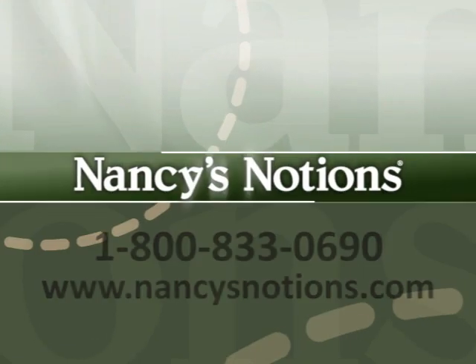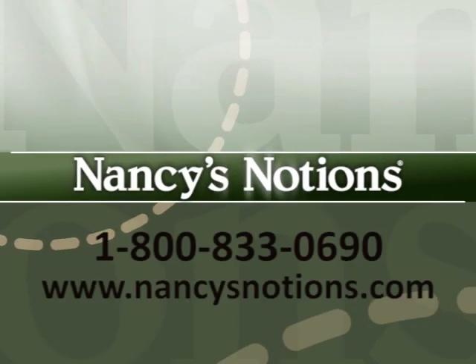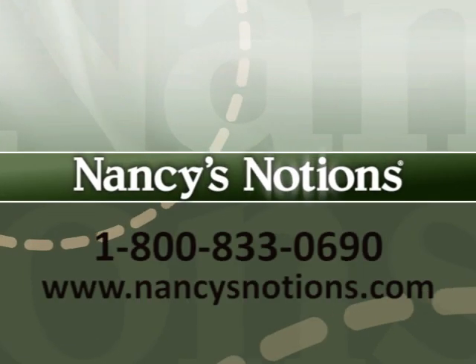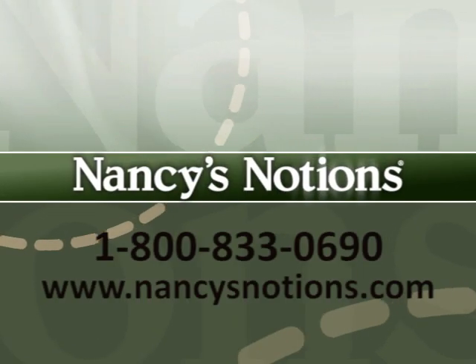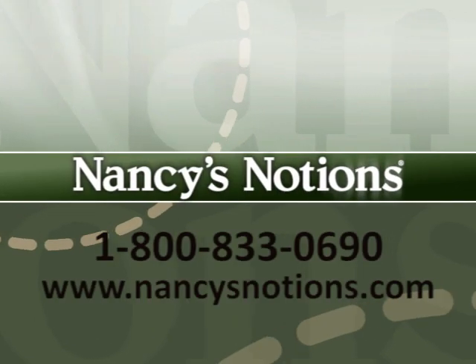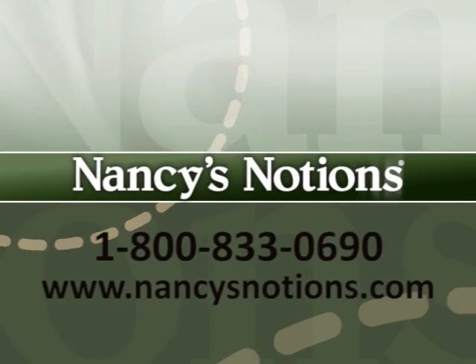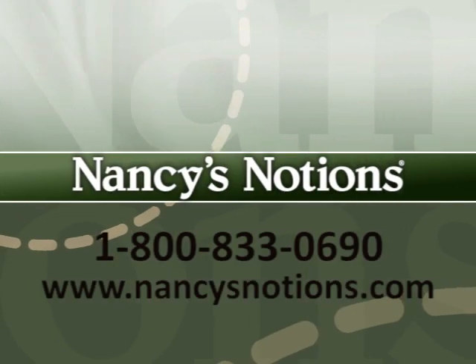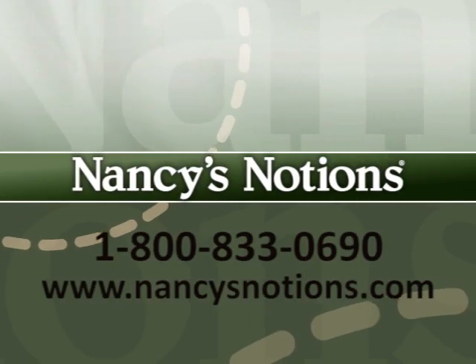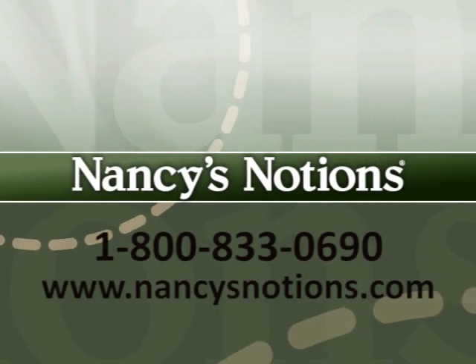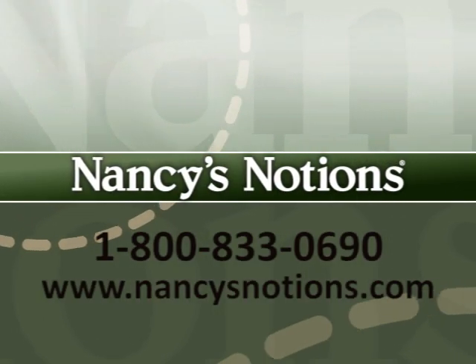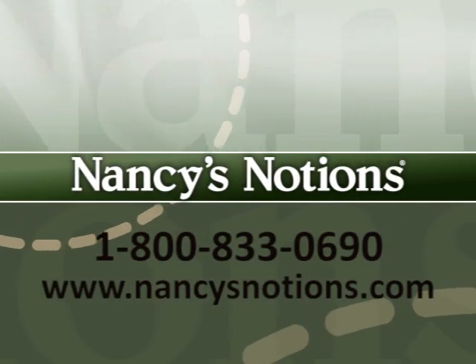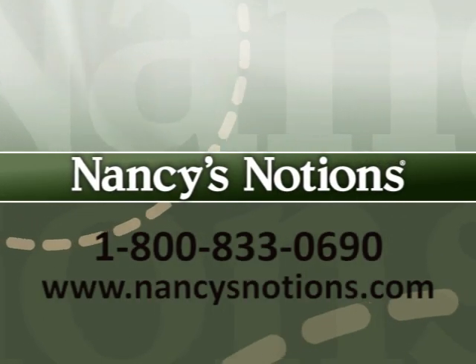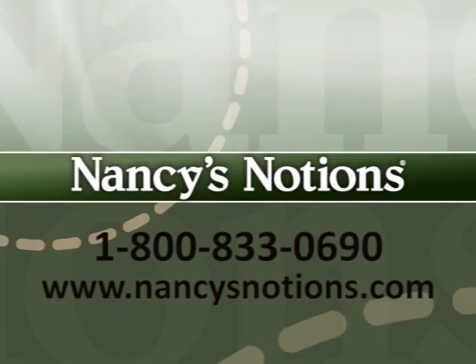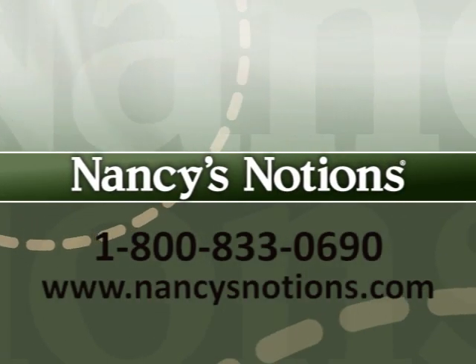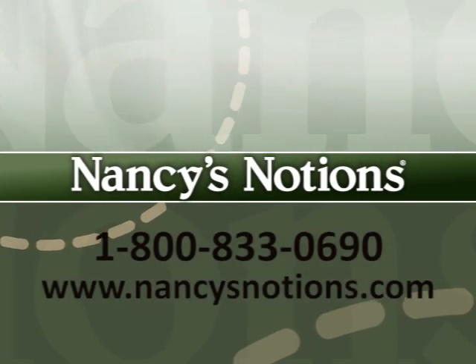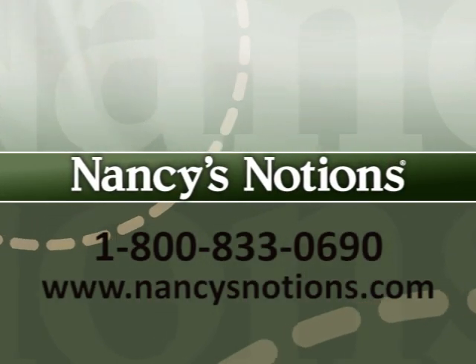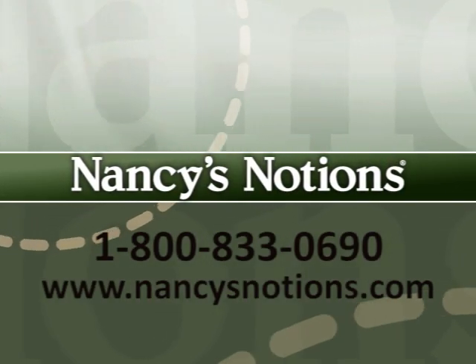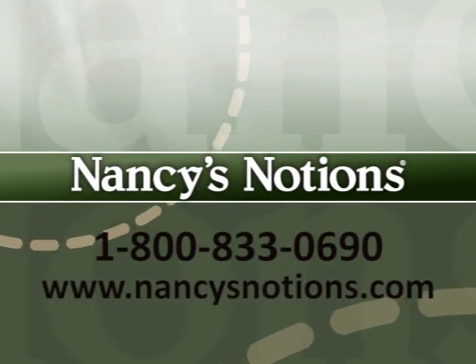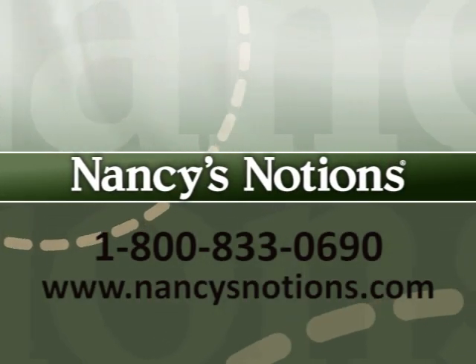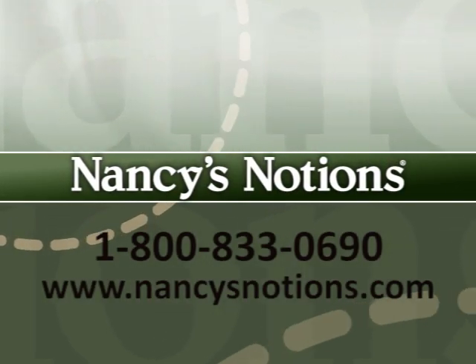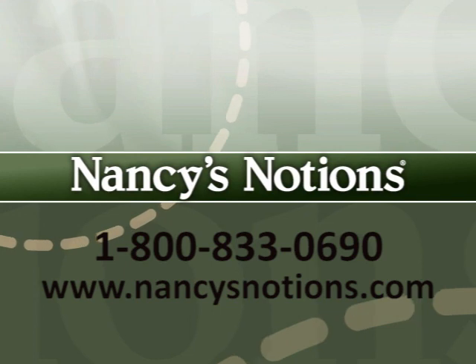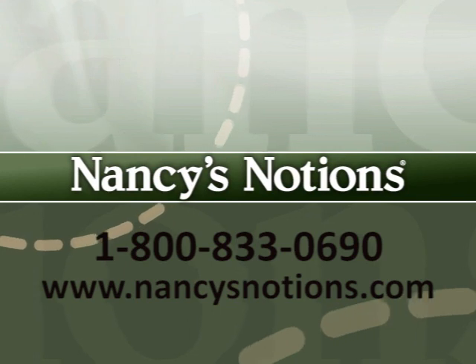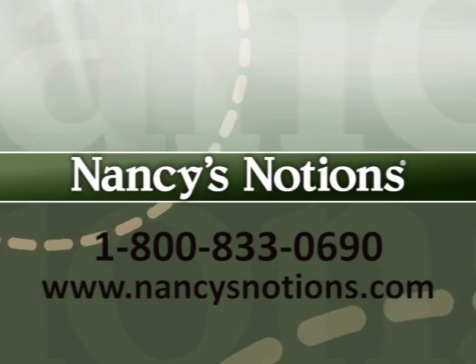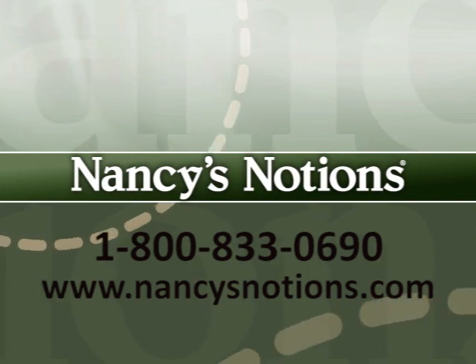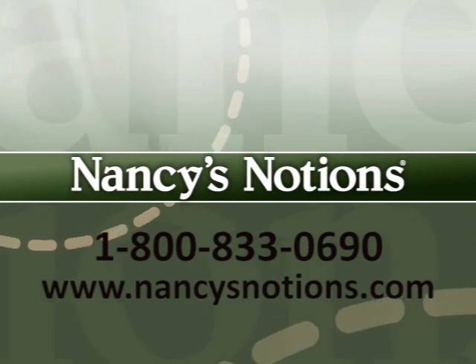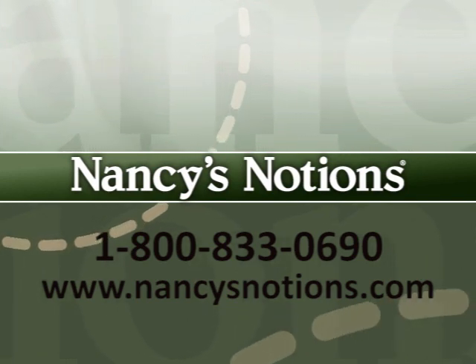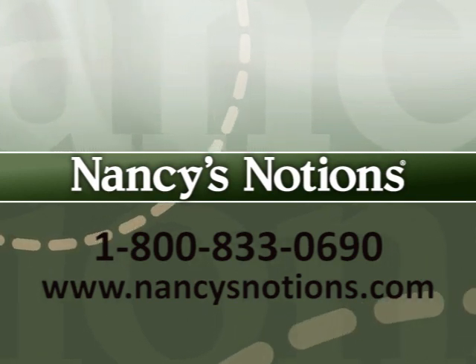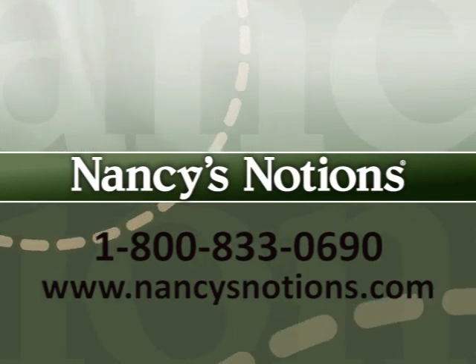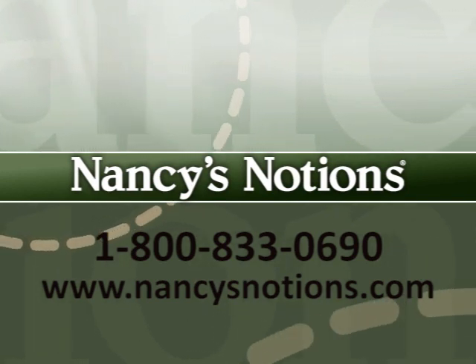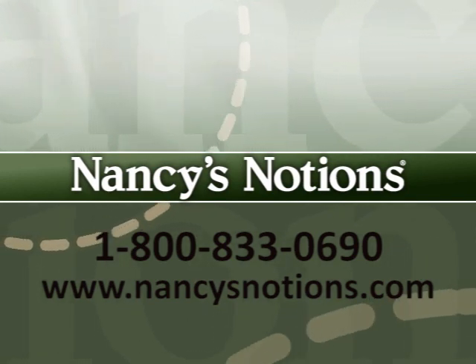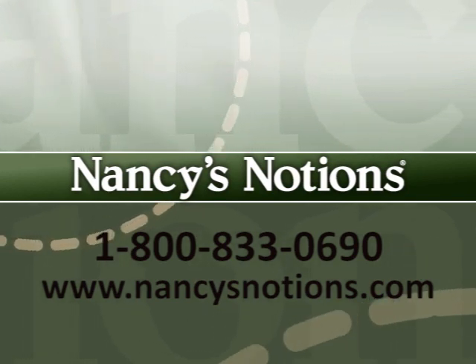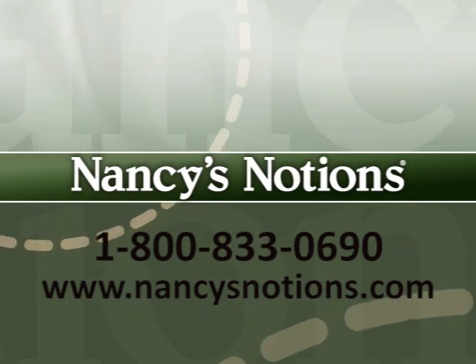Nancy's Notions offers a full selection of sewing notions to test out your new sewing or quilting skills. Order your supplies today.